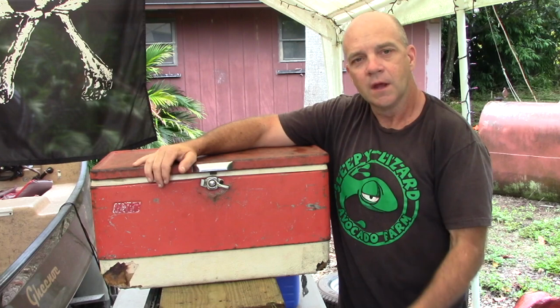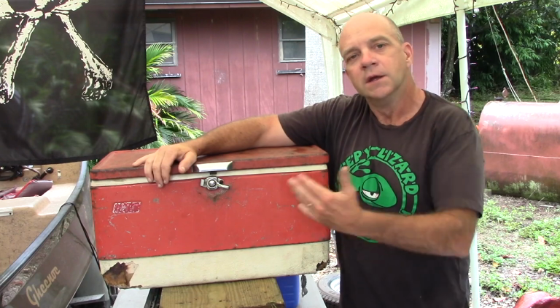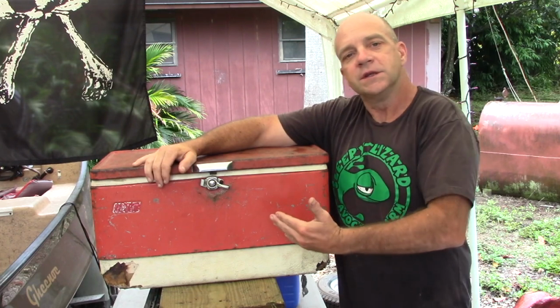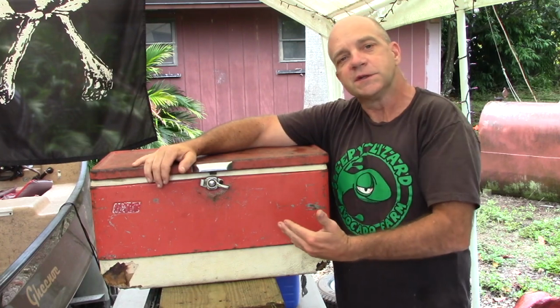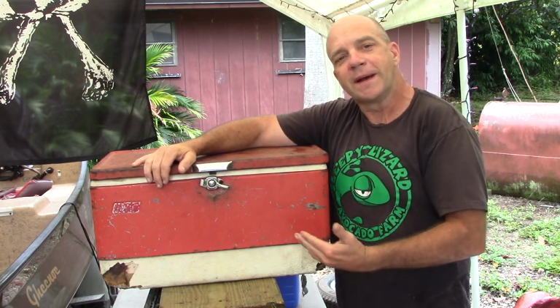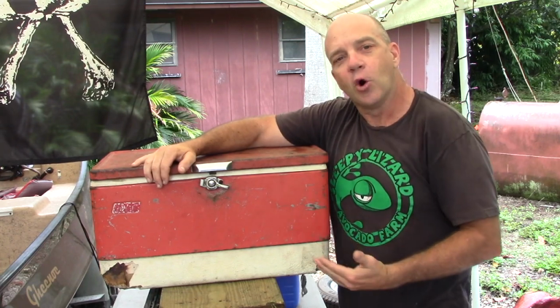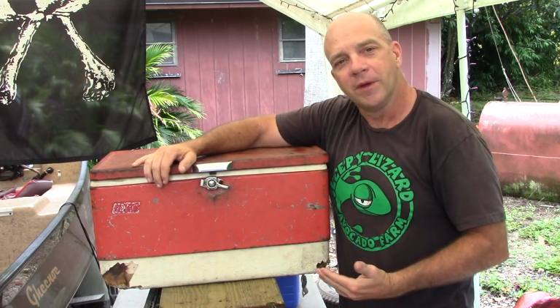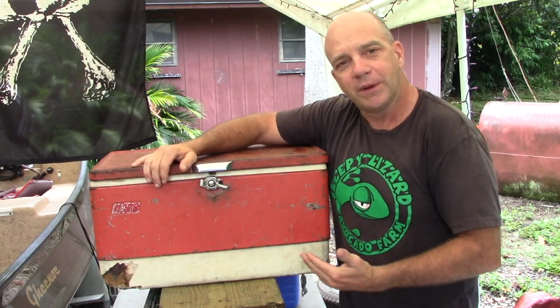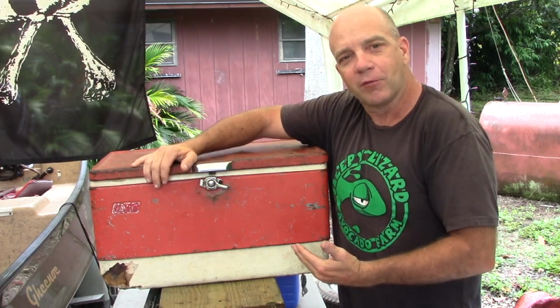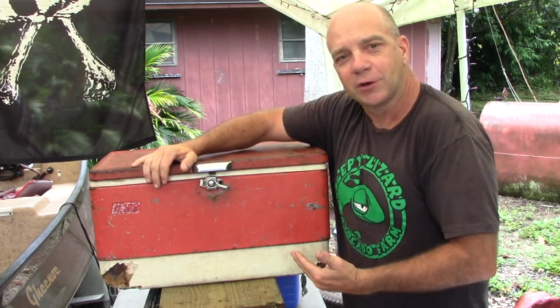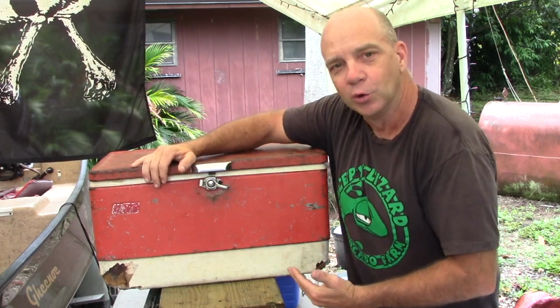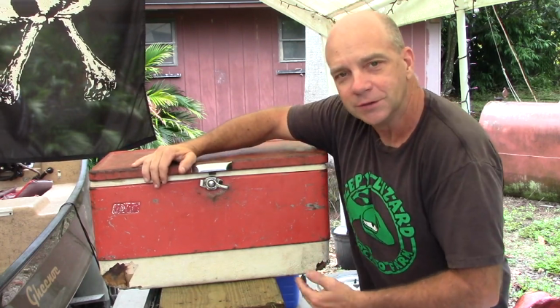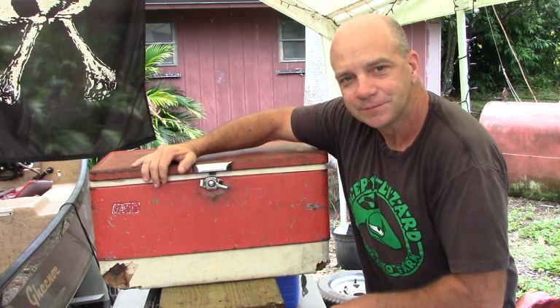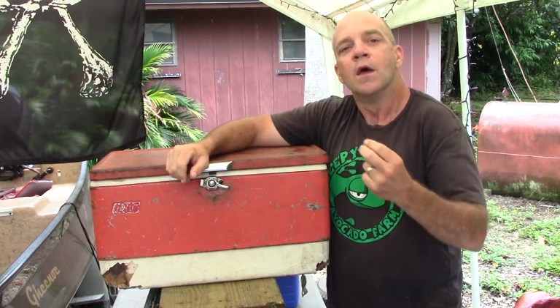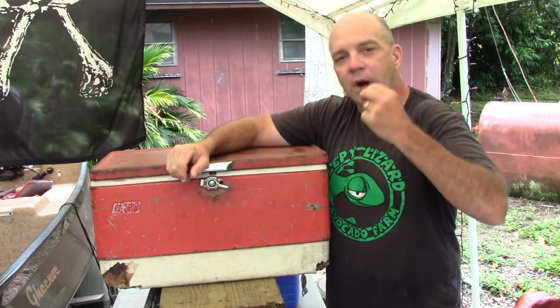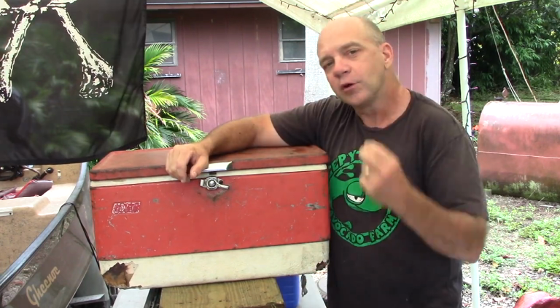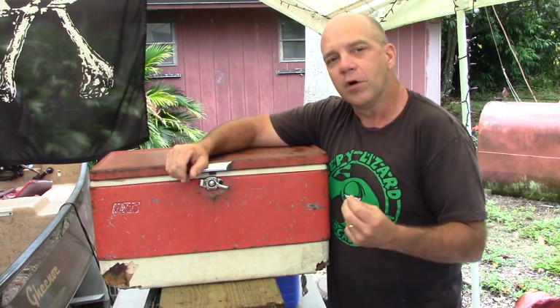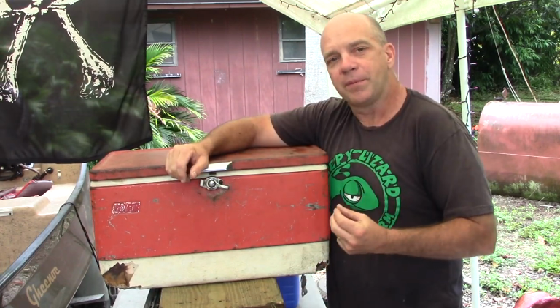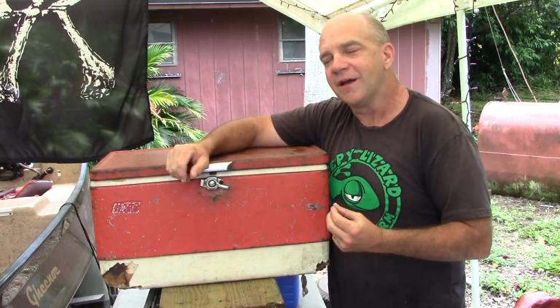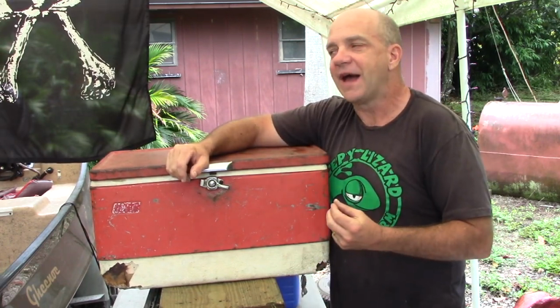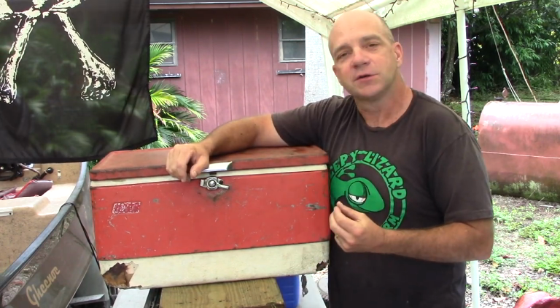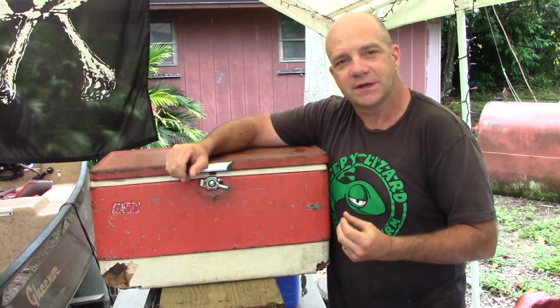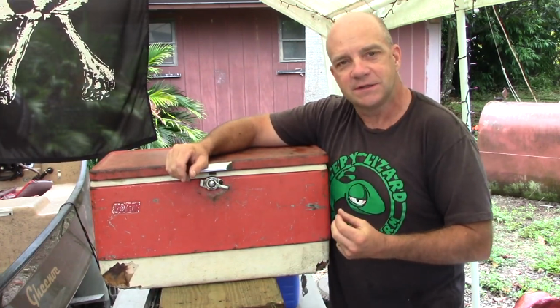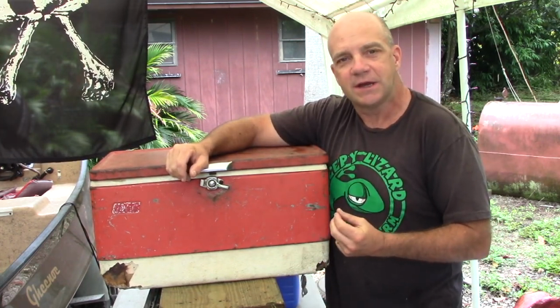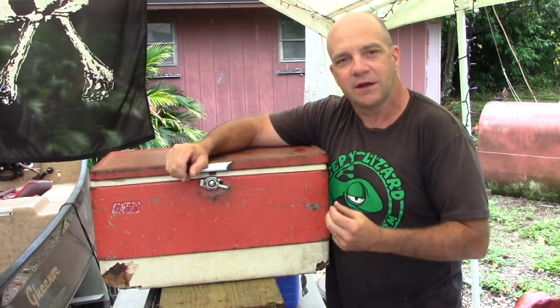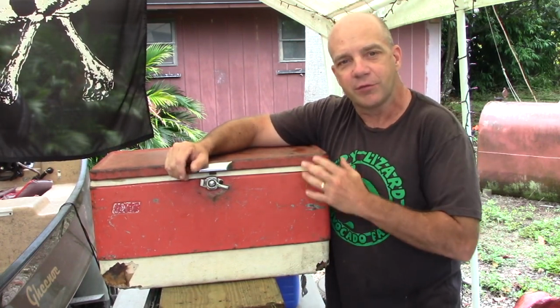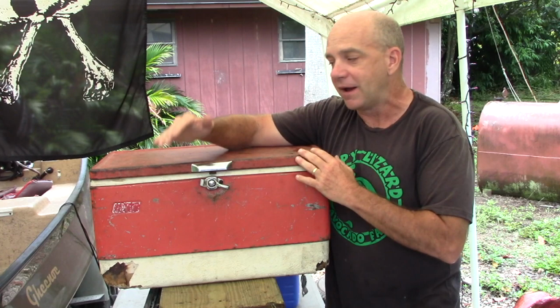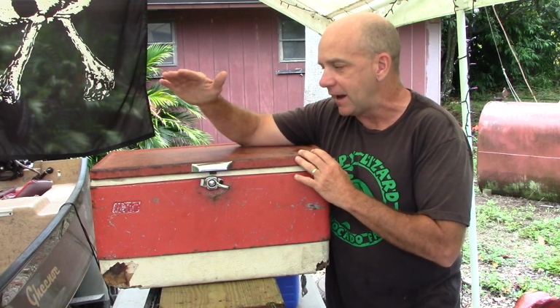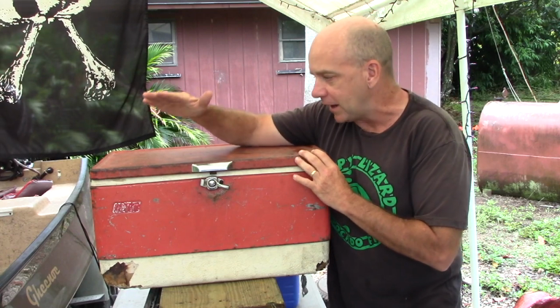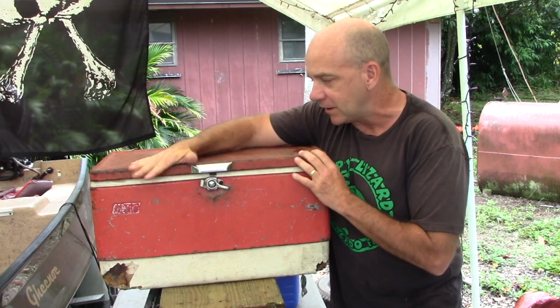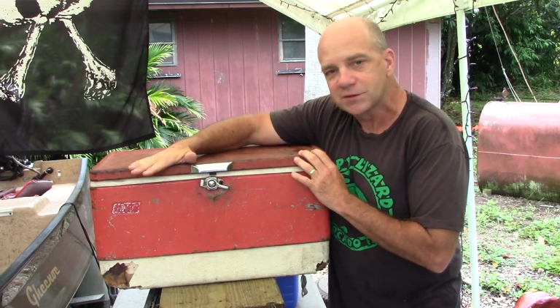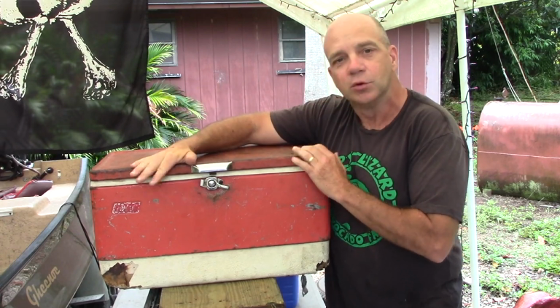This is my Coleman Big Red Cooler. When I grew up and left the house in 1993, my dad gave me this cooler.